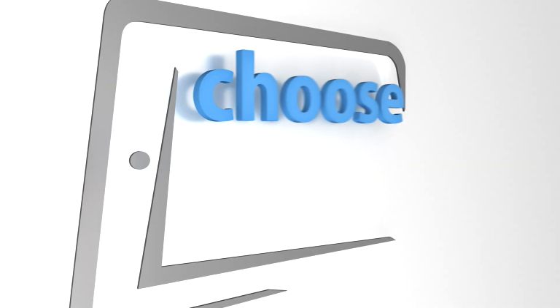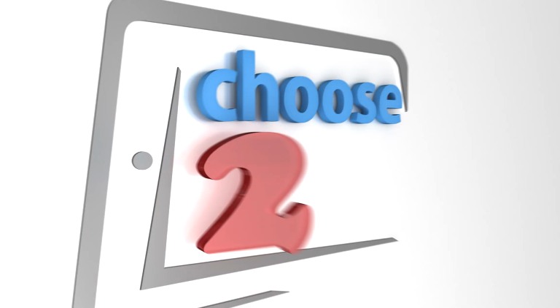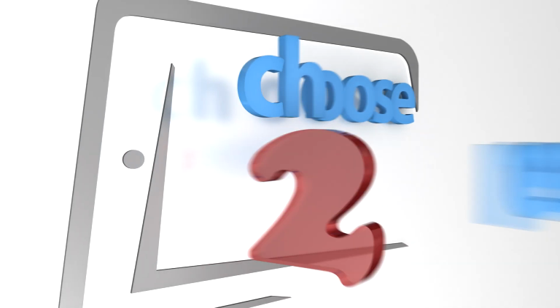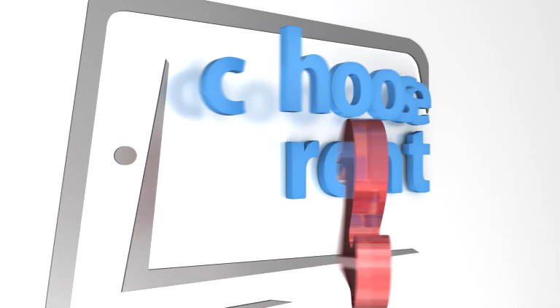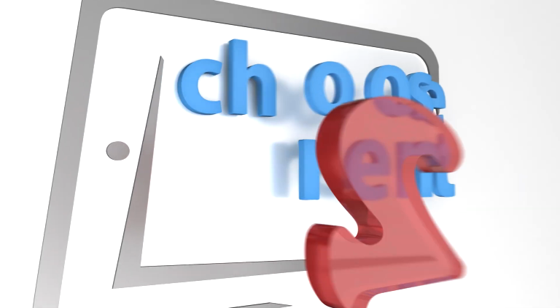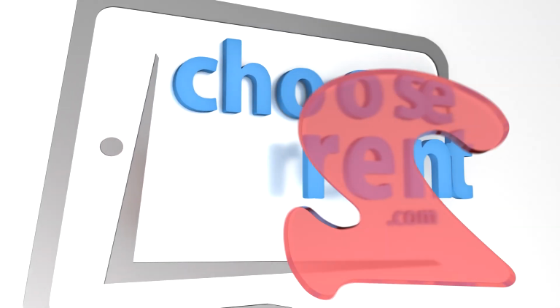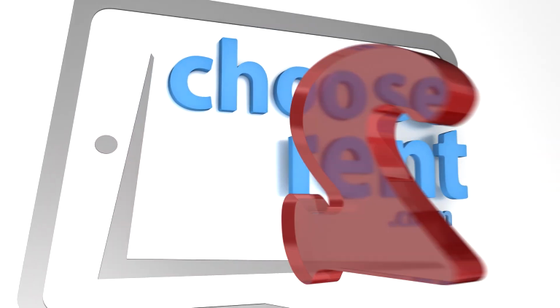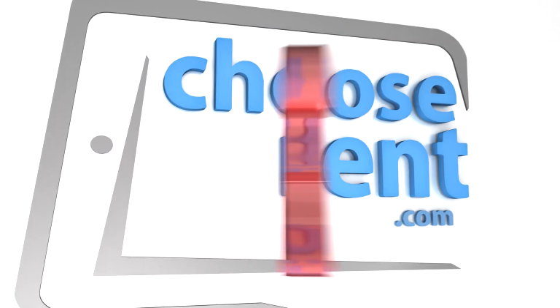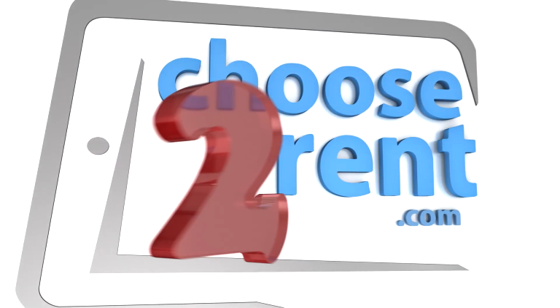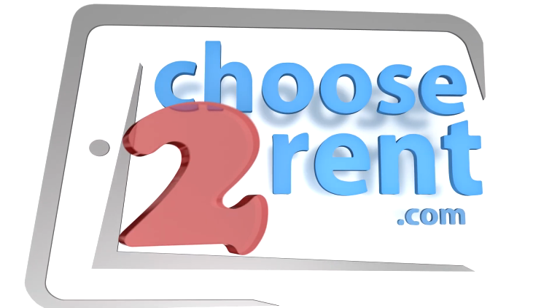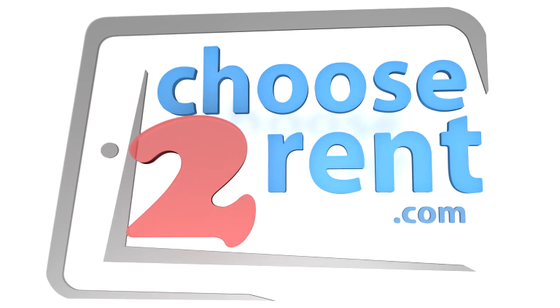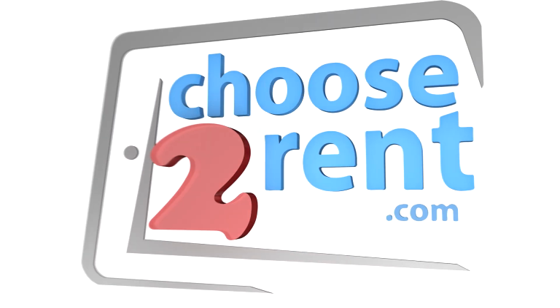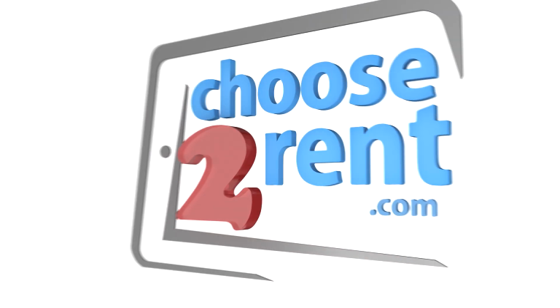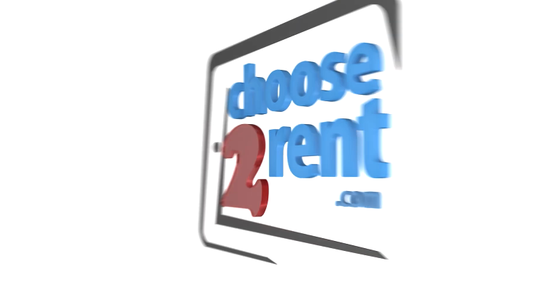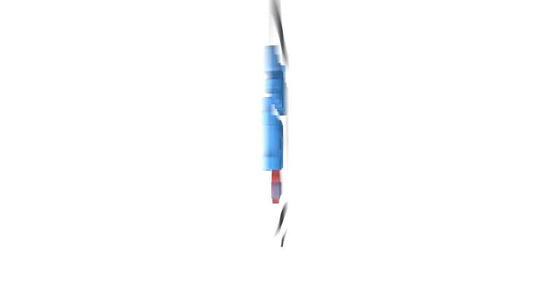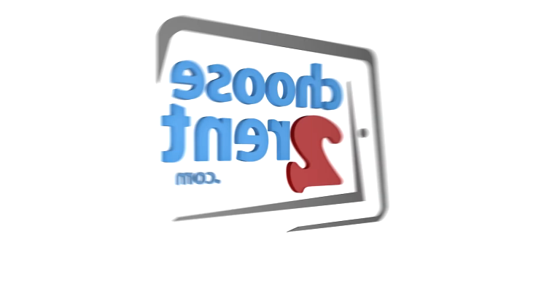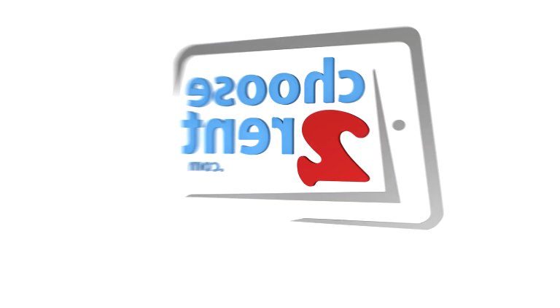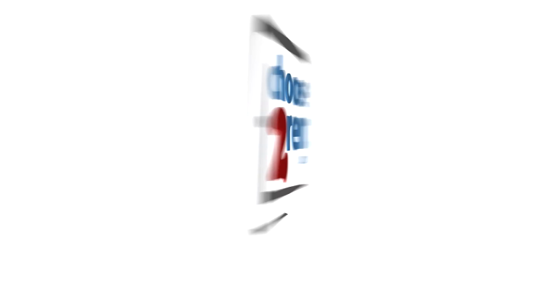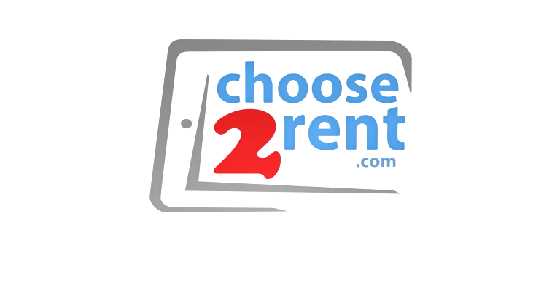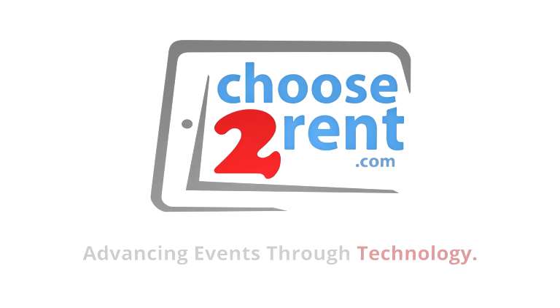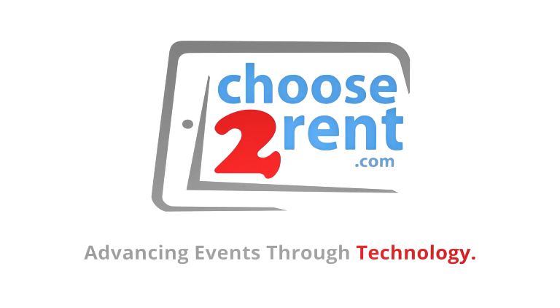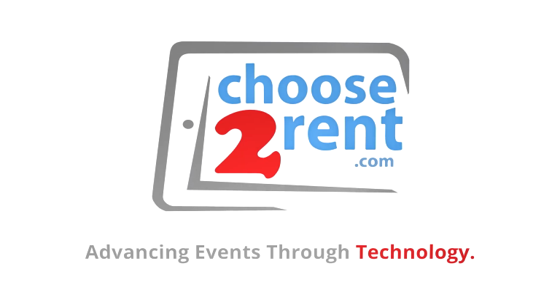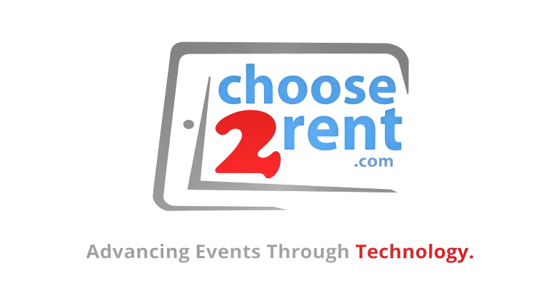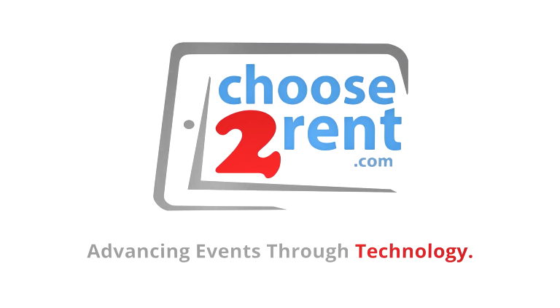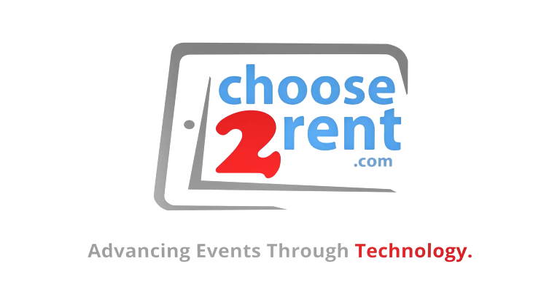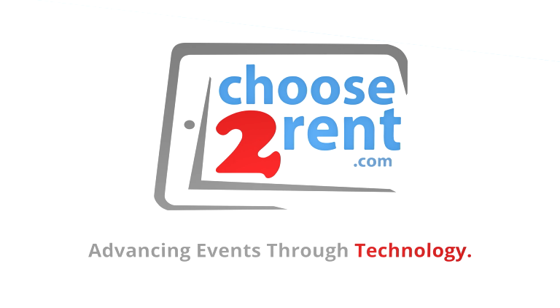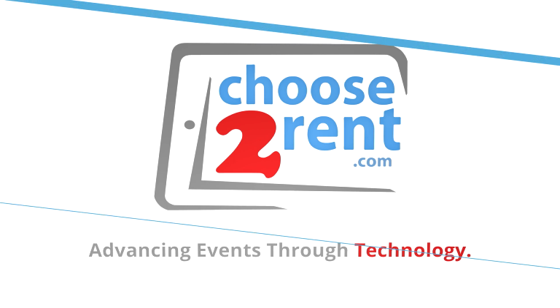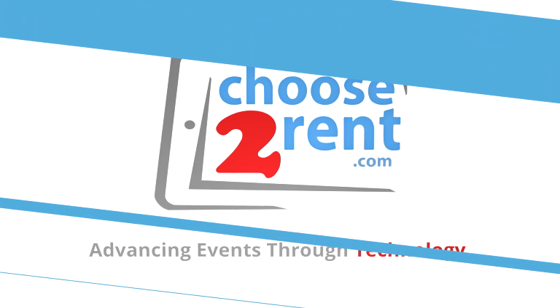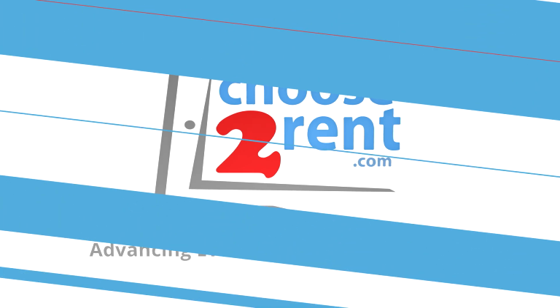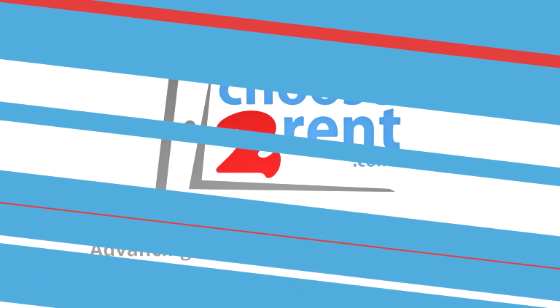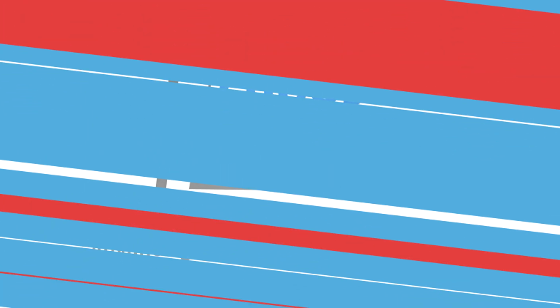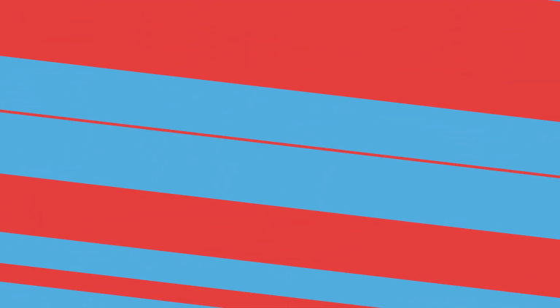Choose to Rent. Advancing events through technology.